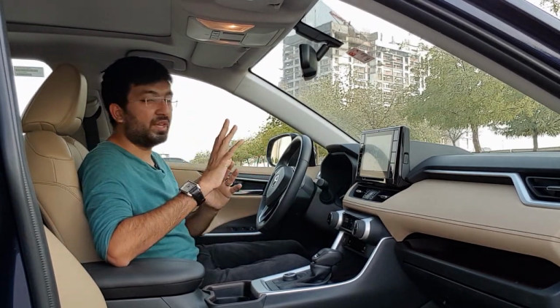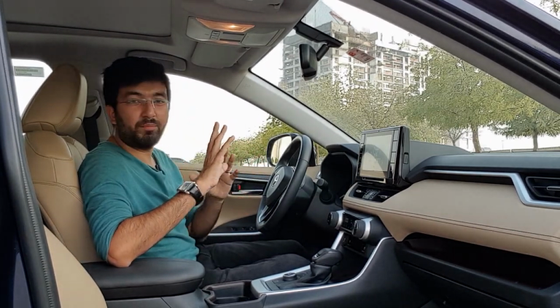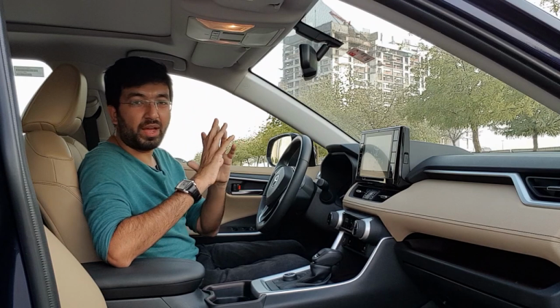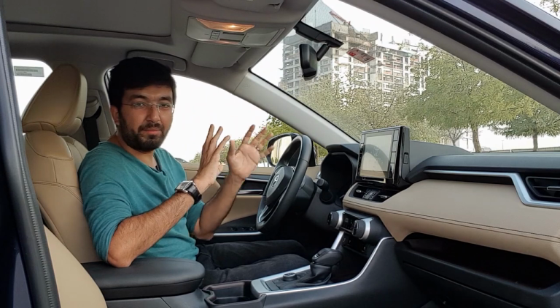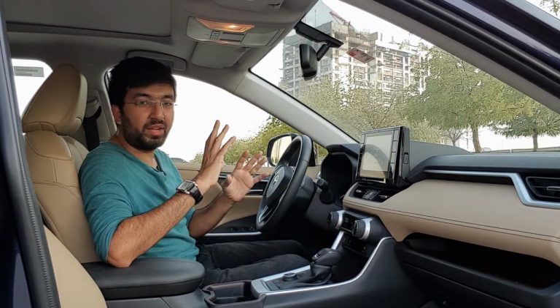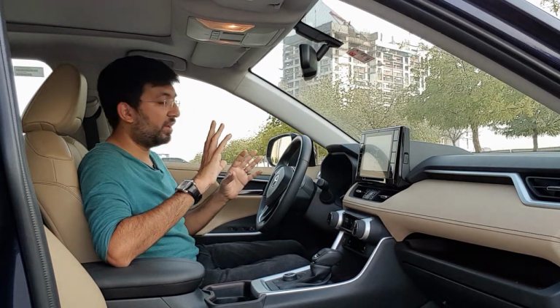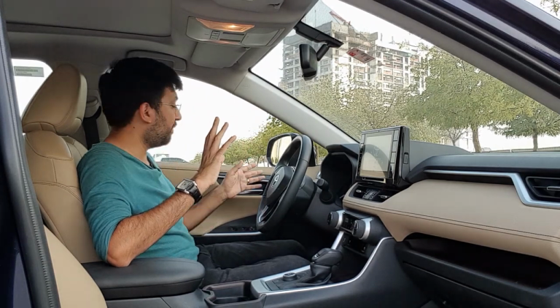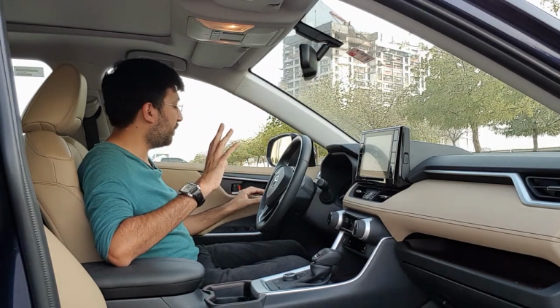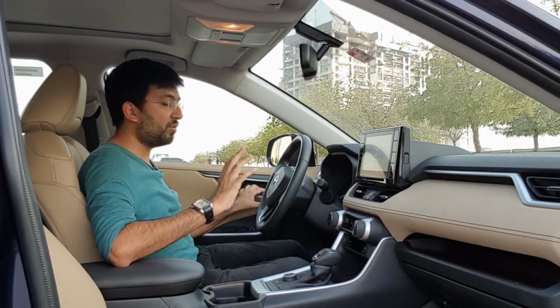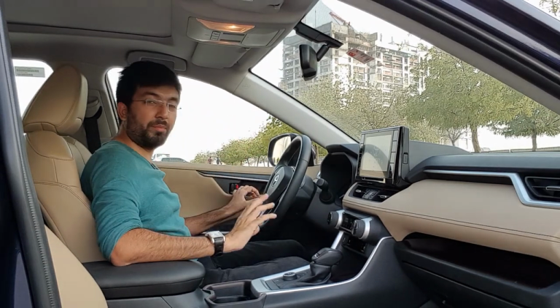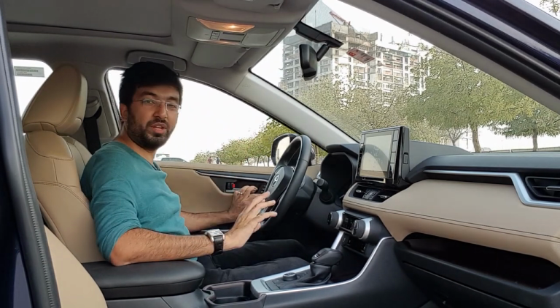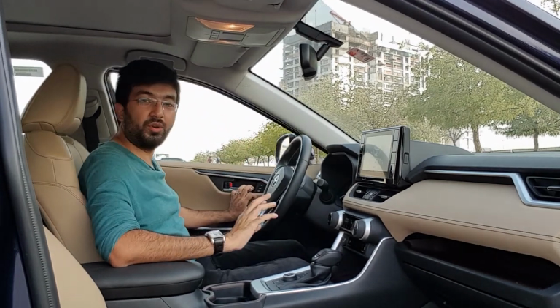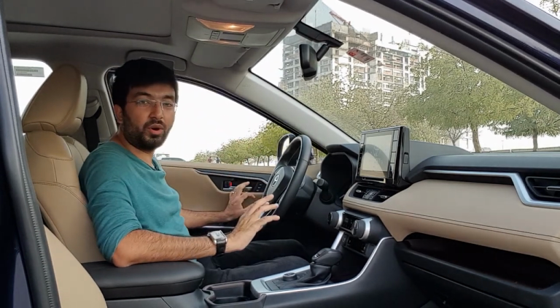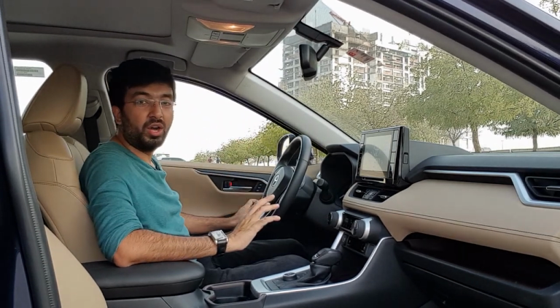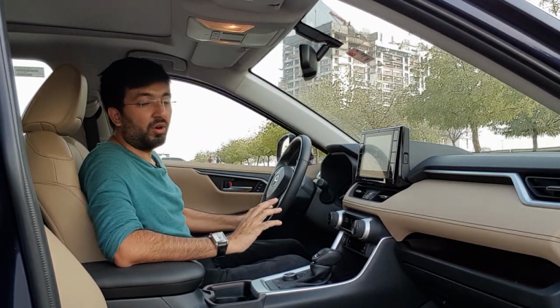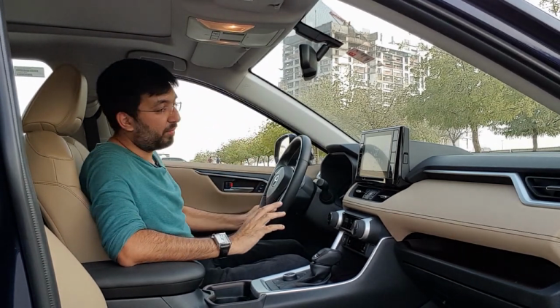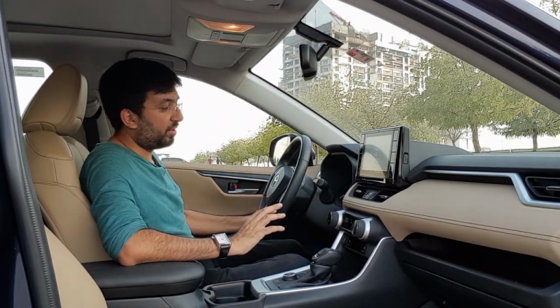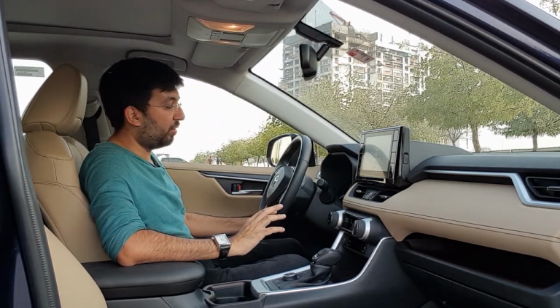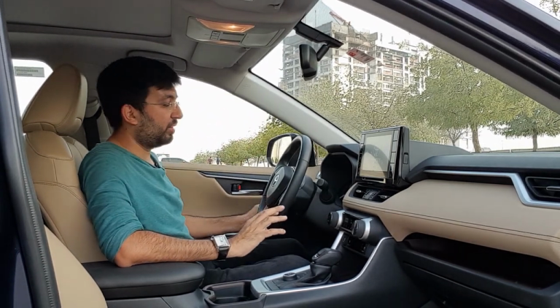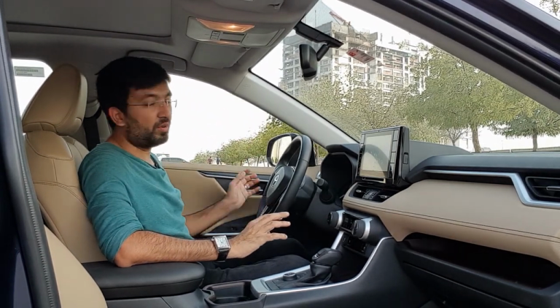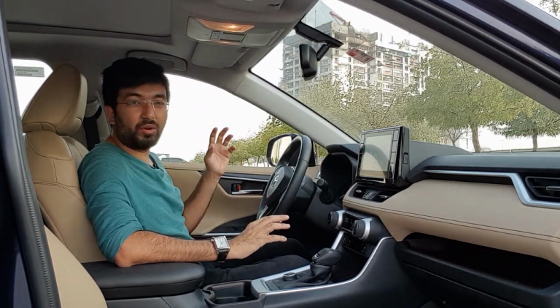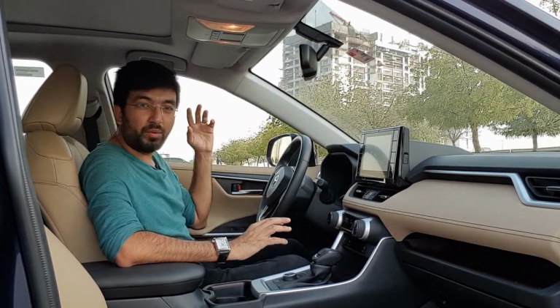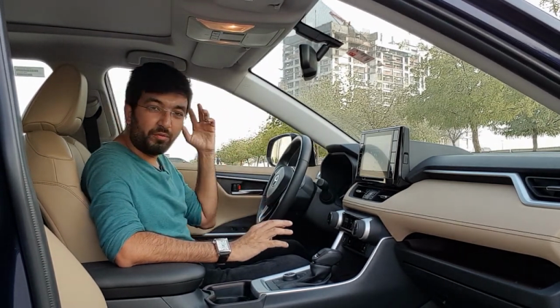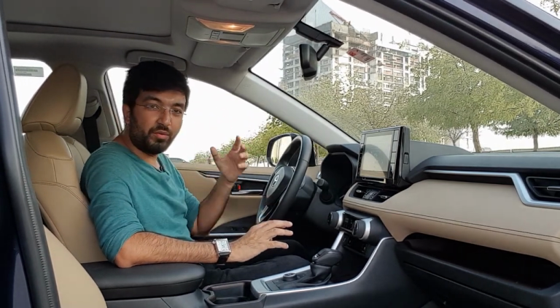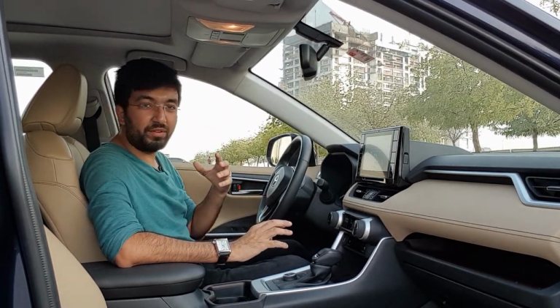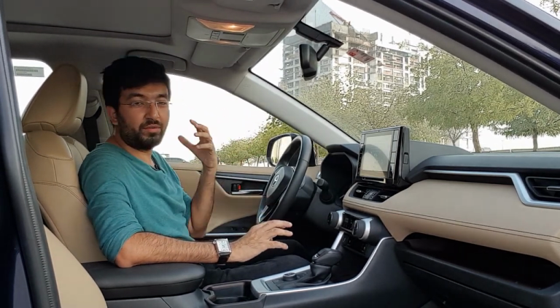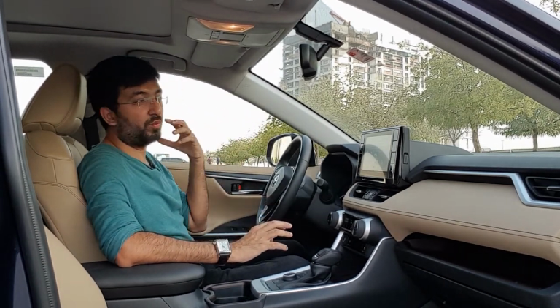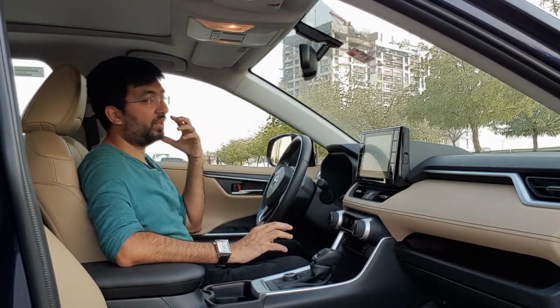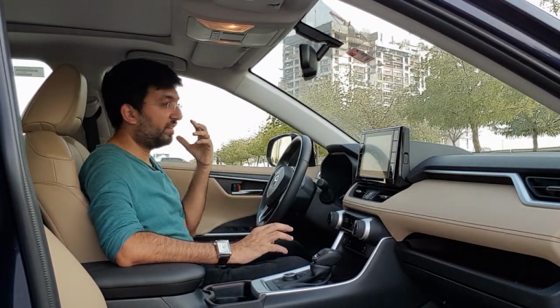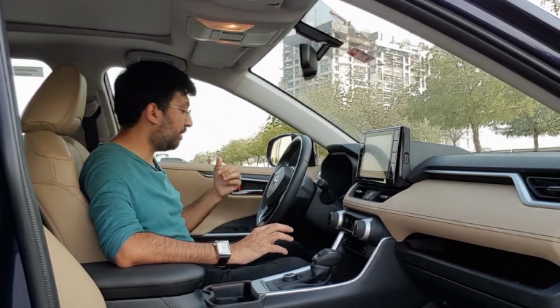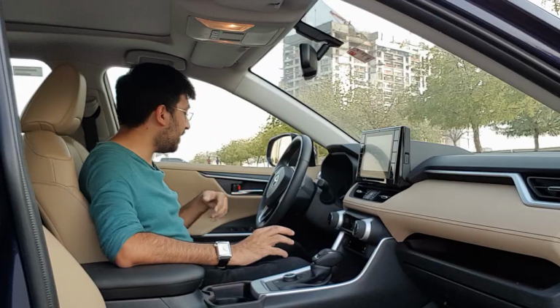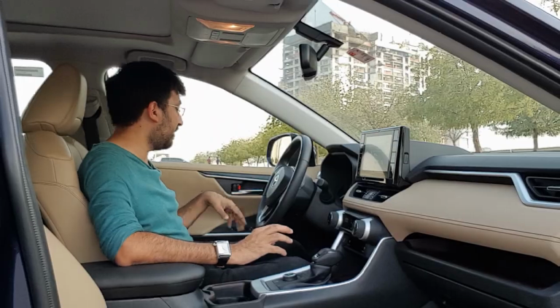One complaint is that there are just way too many beeps that keep happening — even when you open the door, close the door, or if you haven't worn the seat belt.